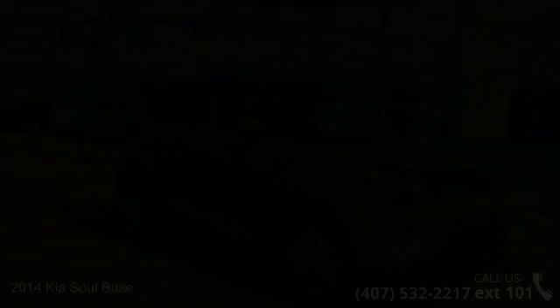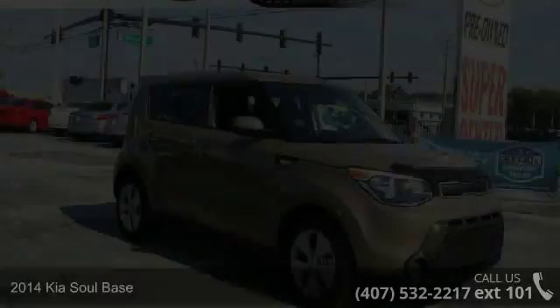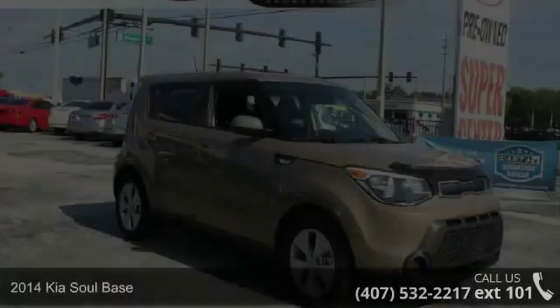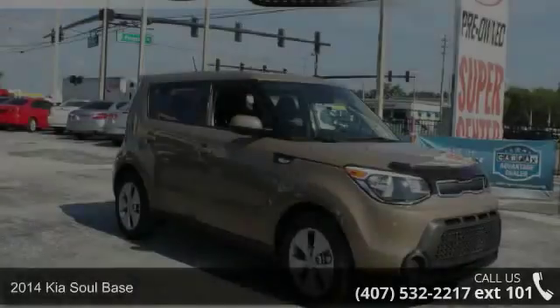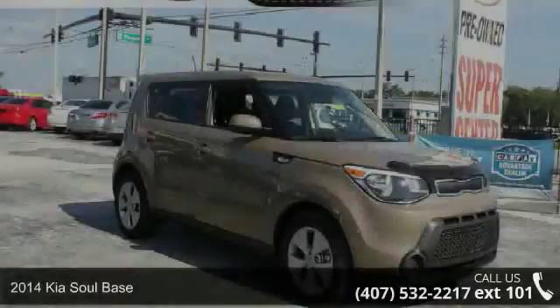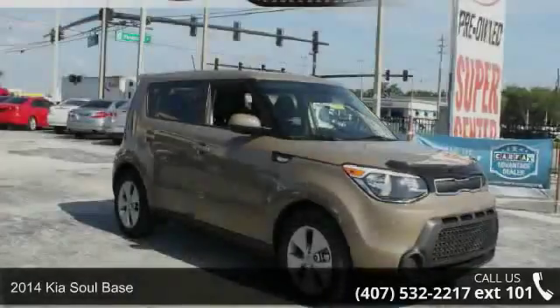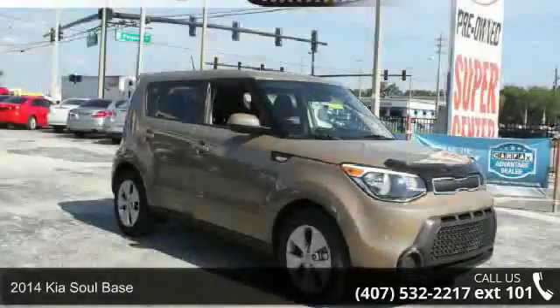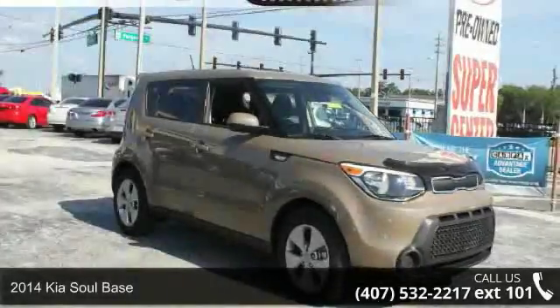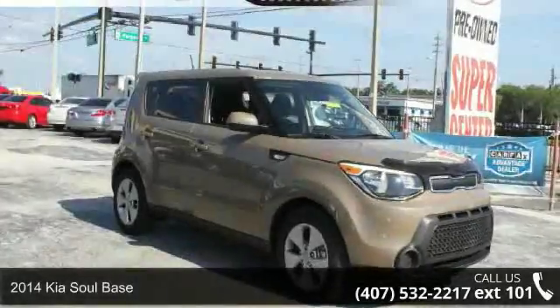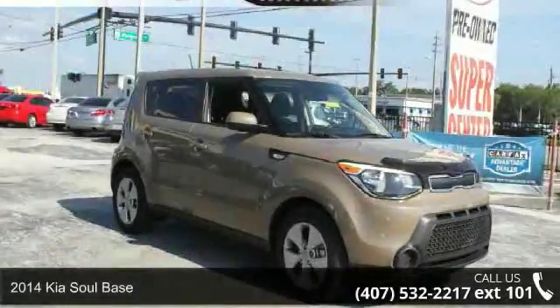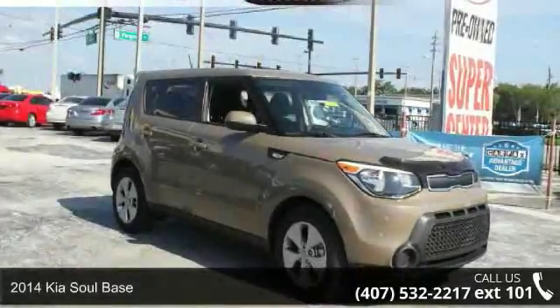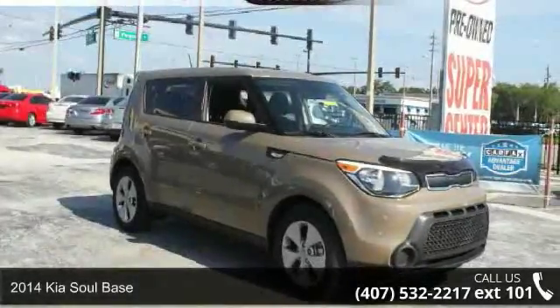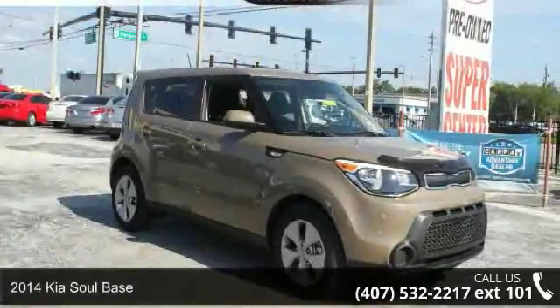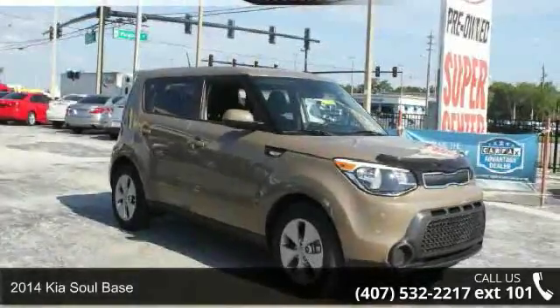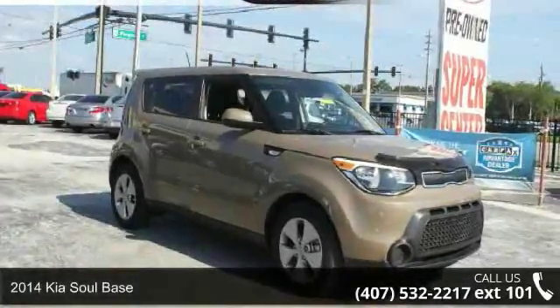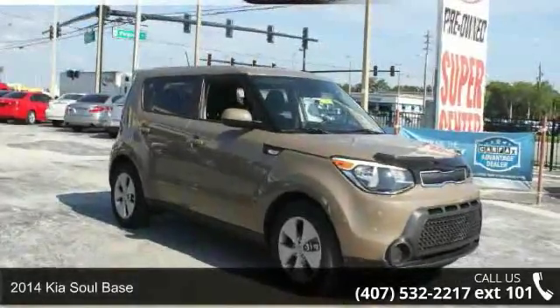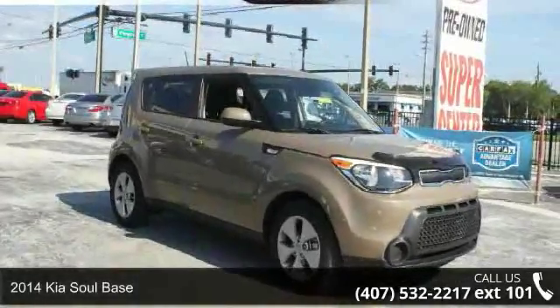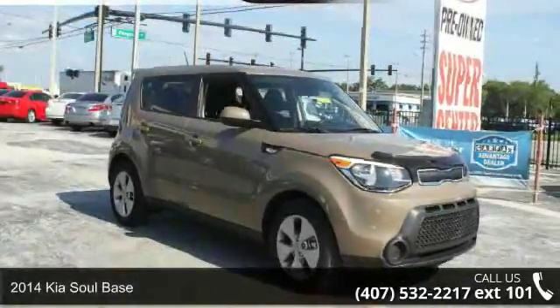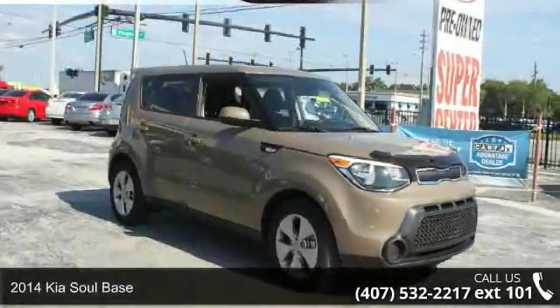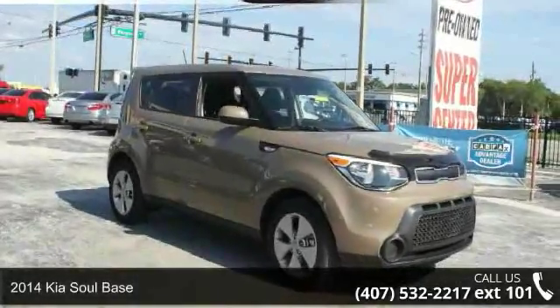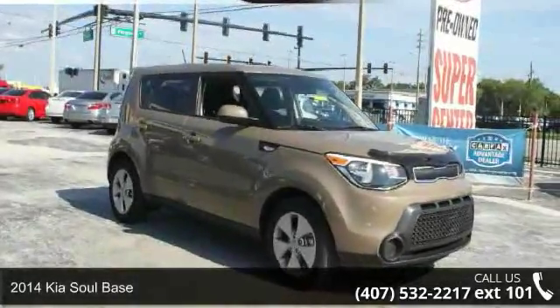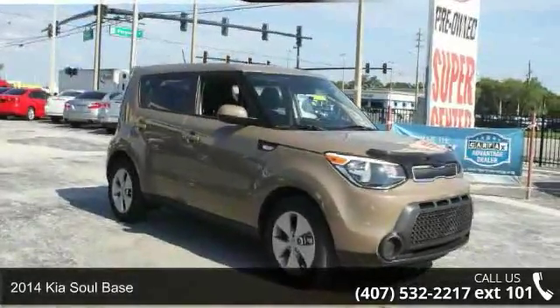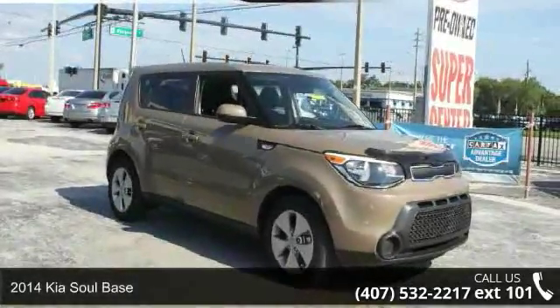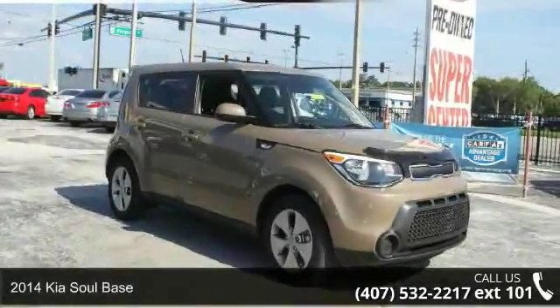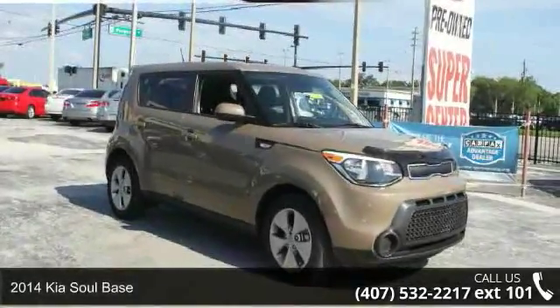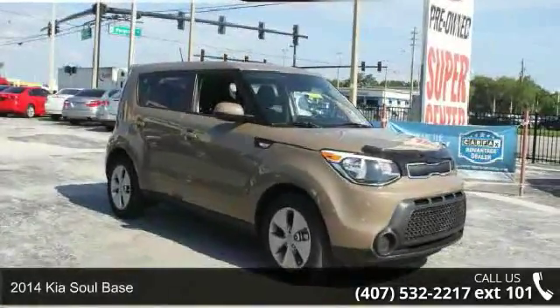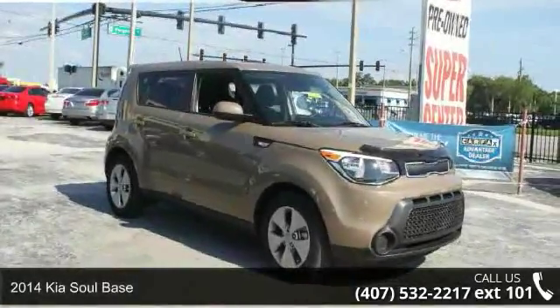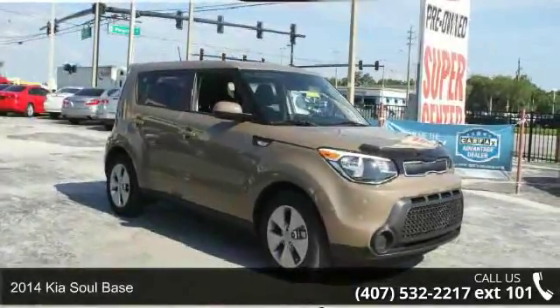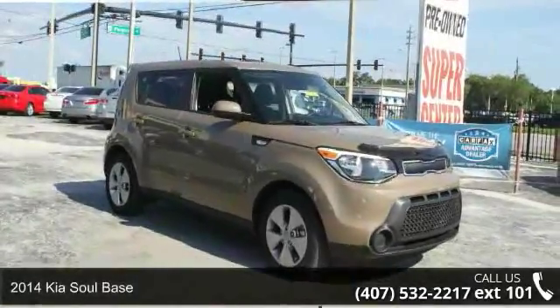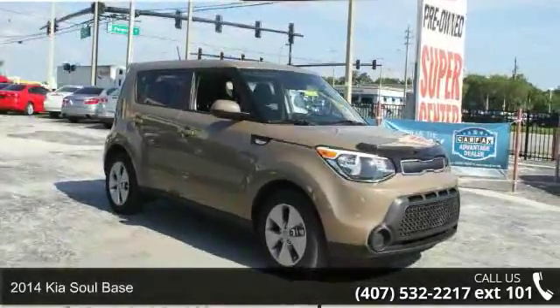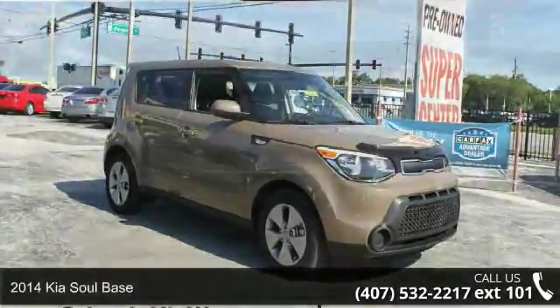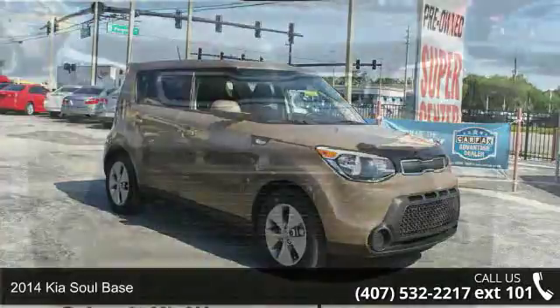Presenting the 2014 Kia Soul. This may be the set of wheels you've been looking for.